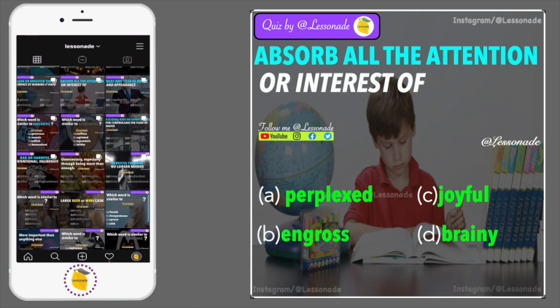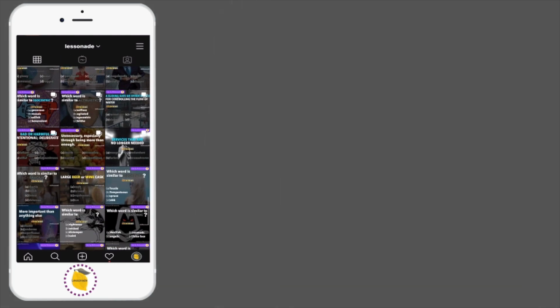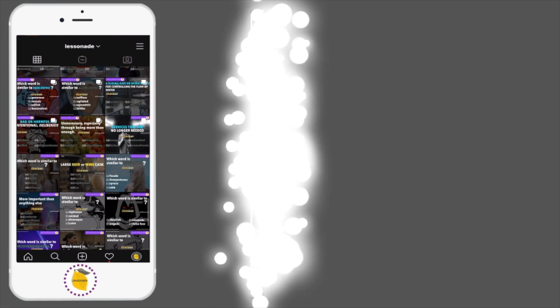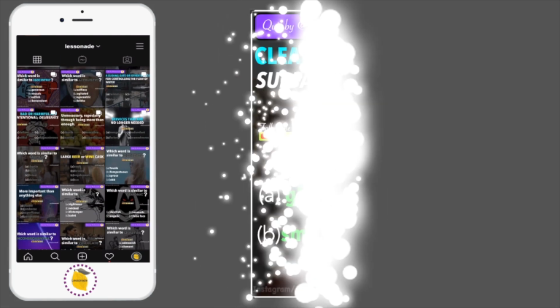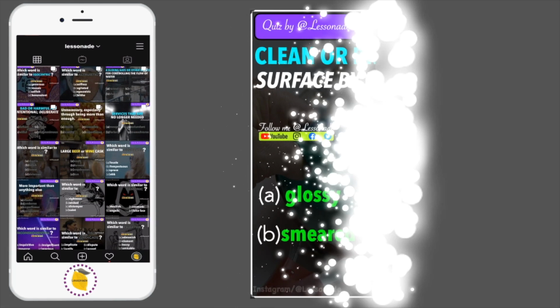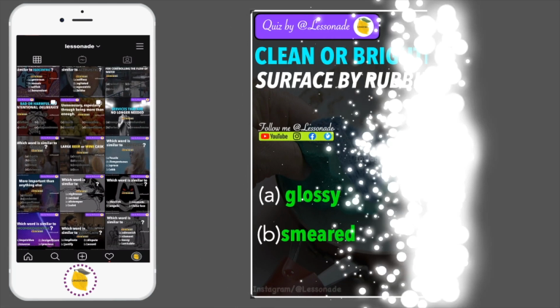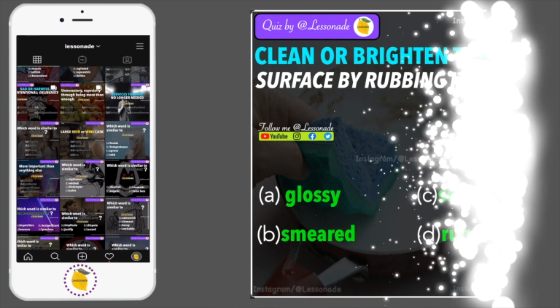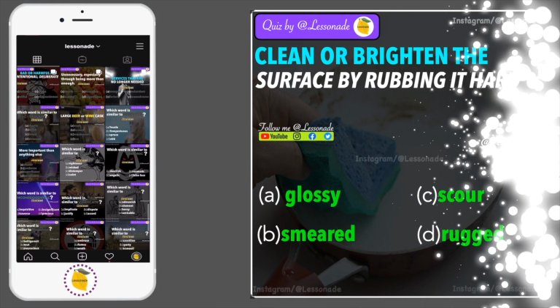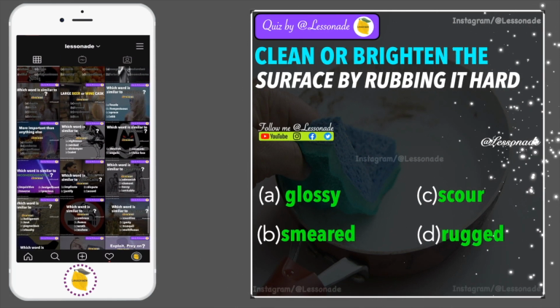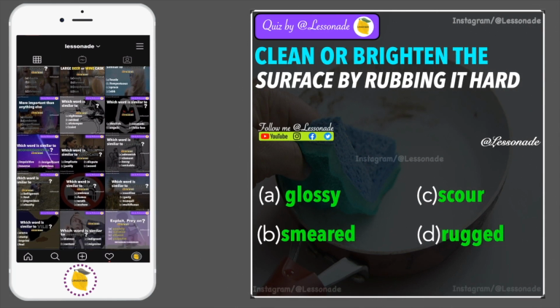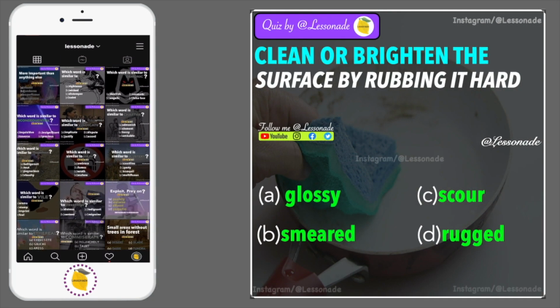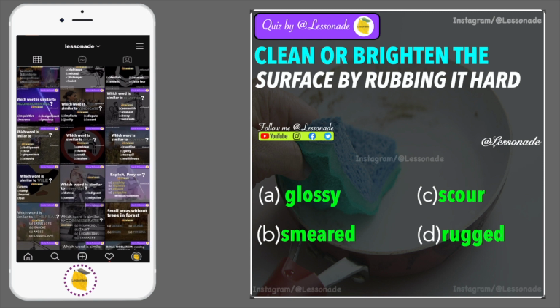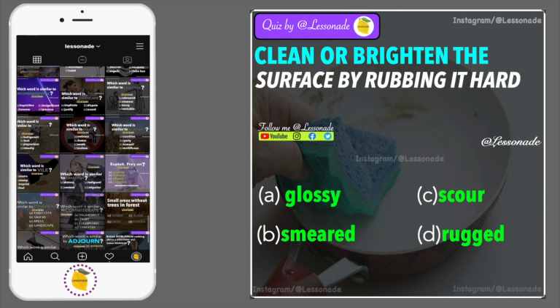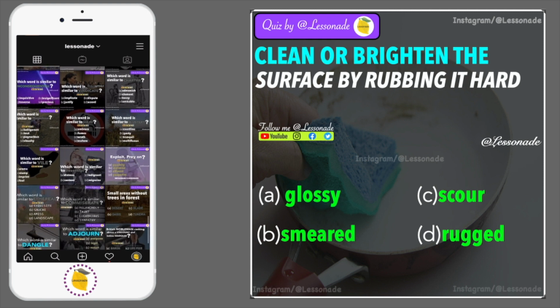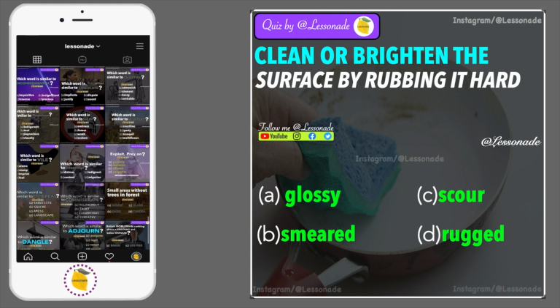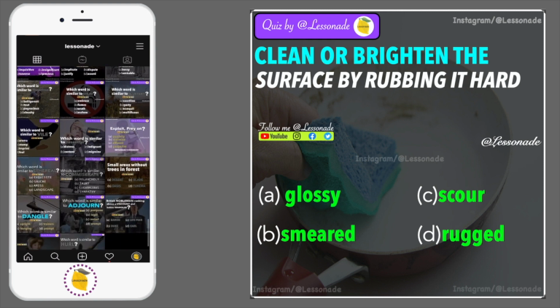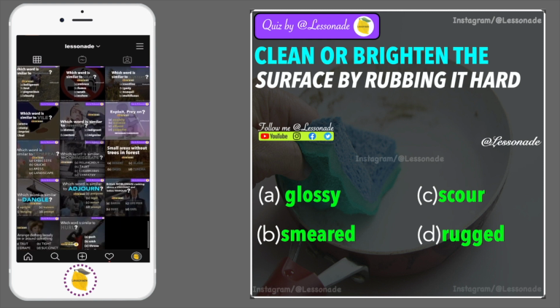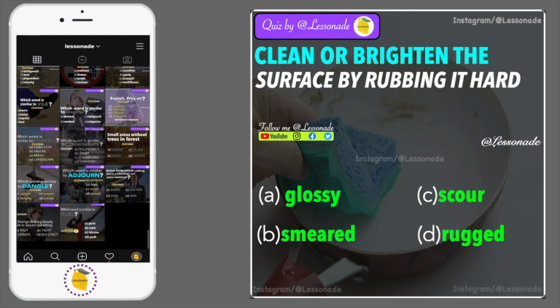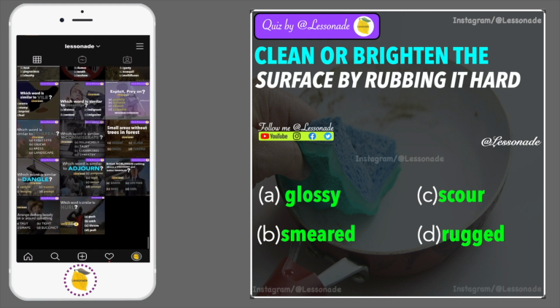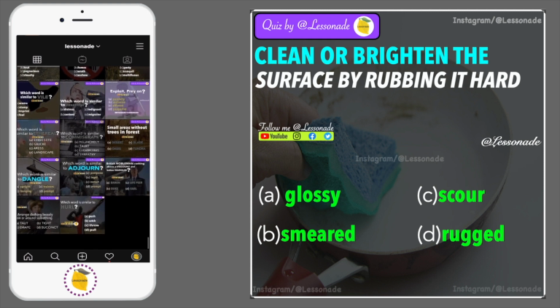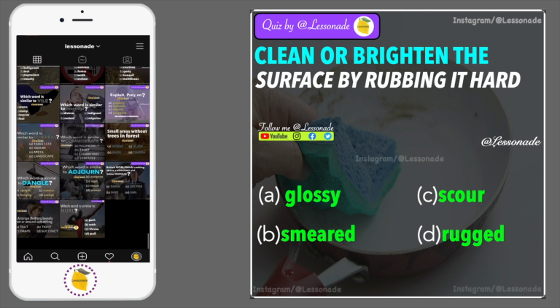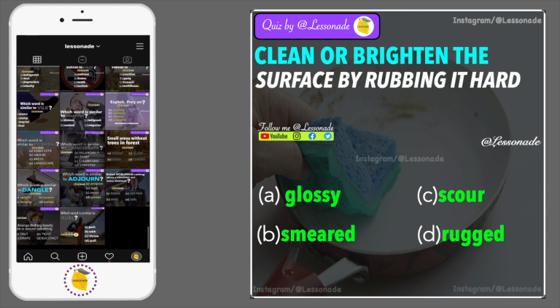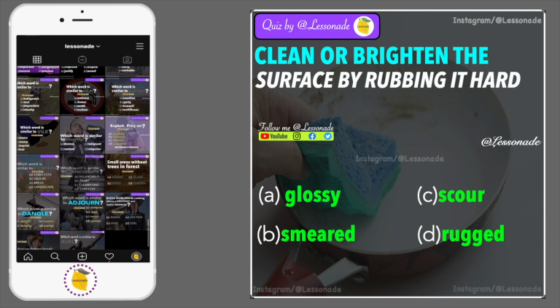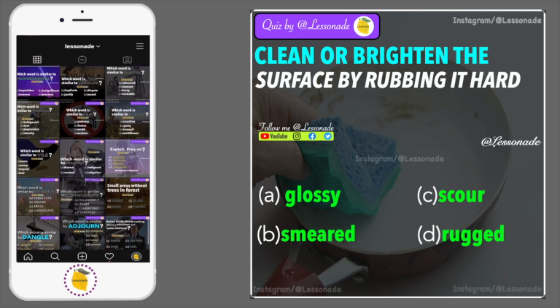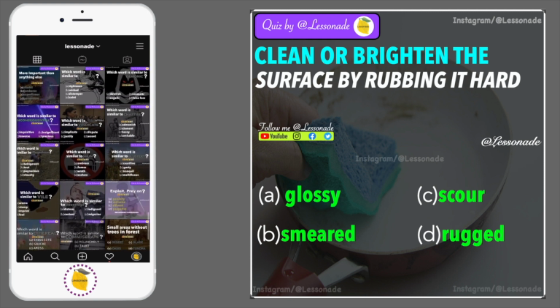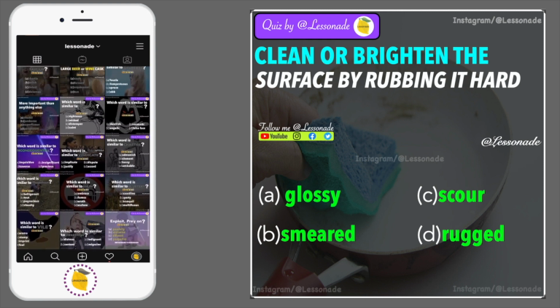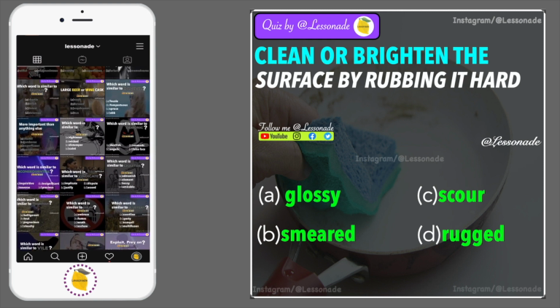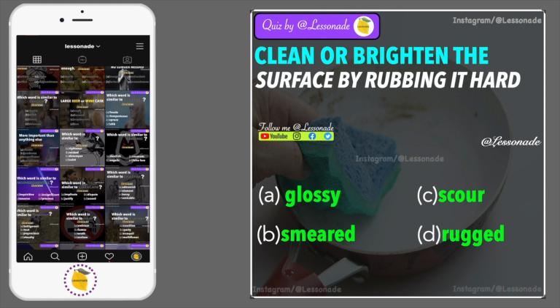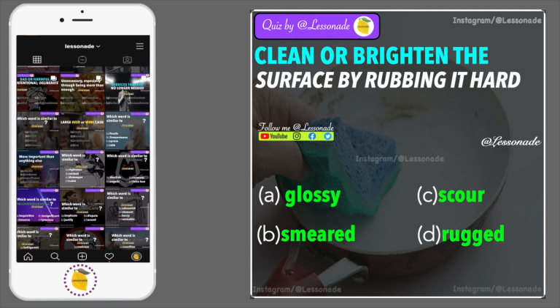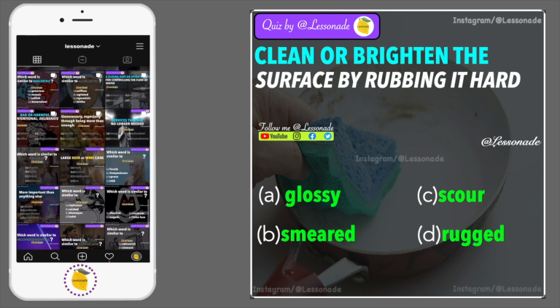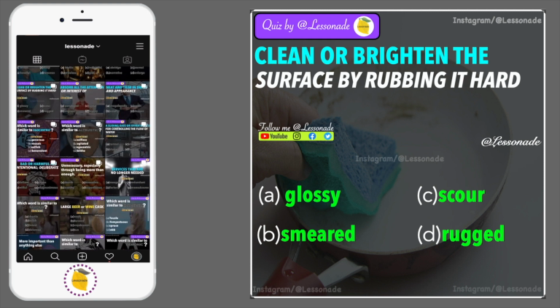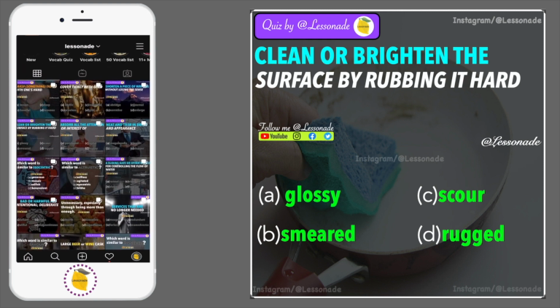Question 2: Clean or brighten the surface by rubbing it hard. Options are: glossy, smeared, scour and rugged.